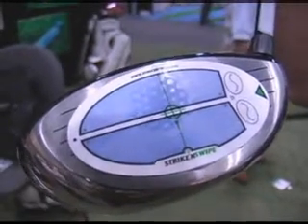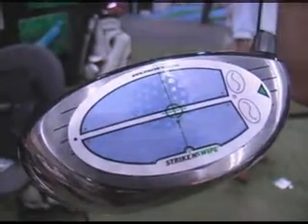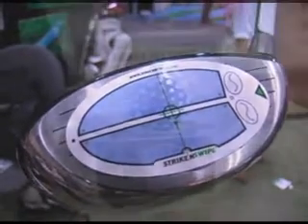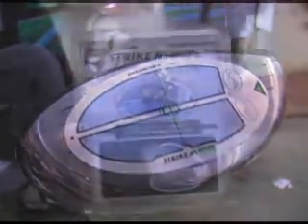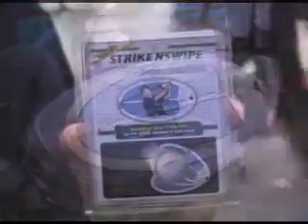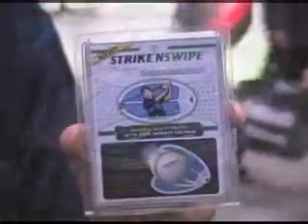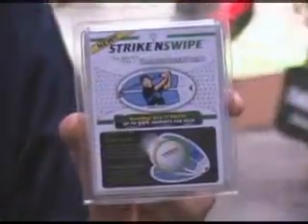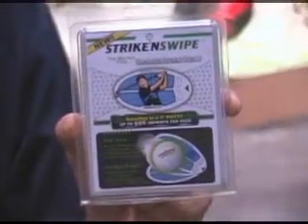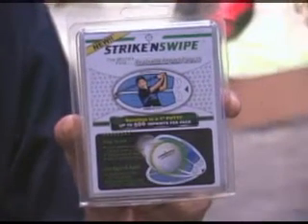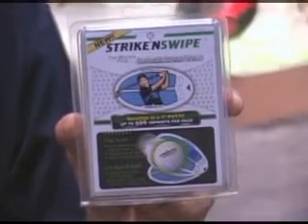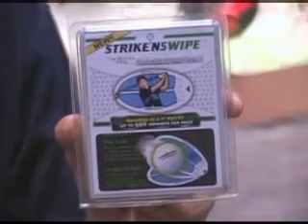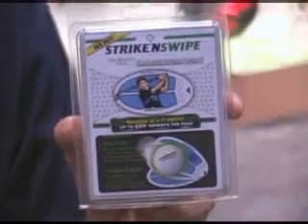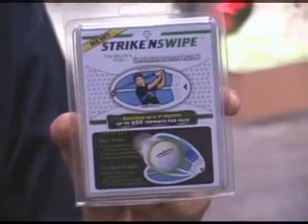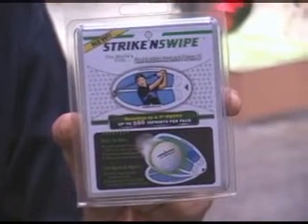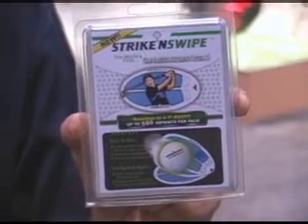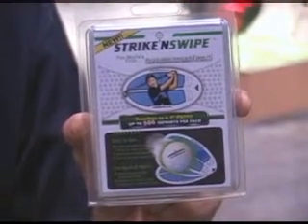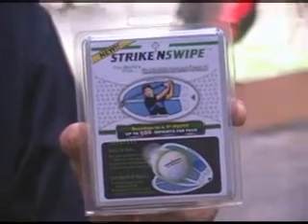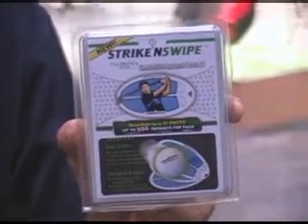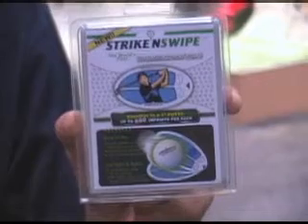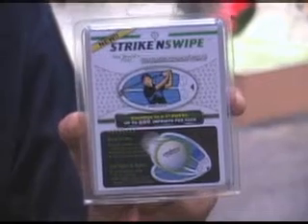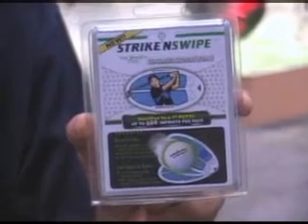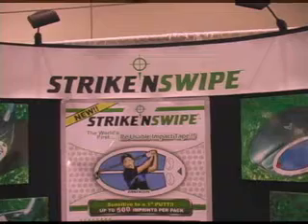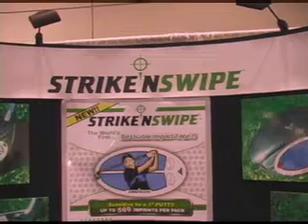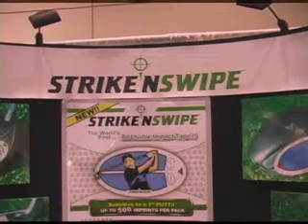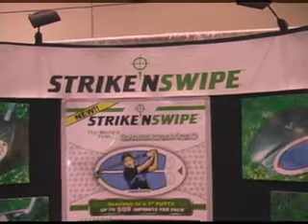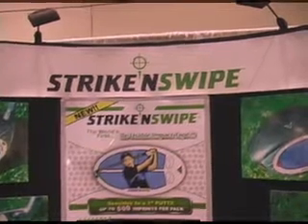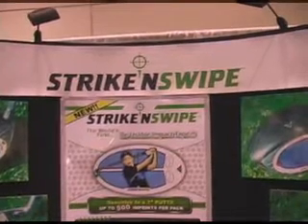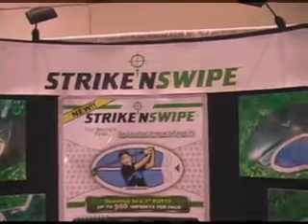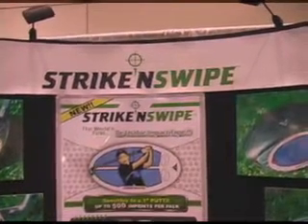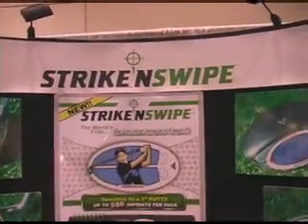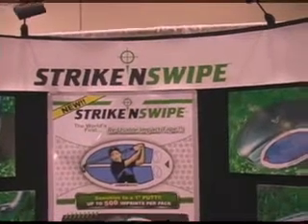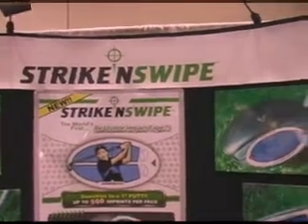Strike and Swipe comes in three different sizes to fit all of your golf clubs. Get the immediate feedback you need to improve your game.